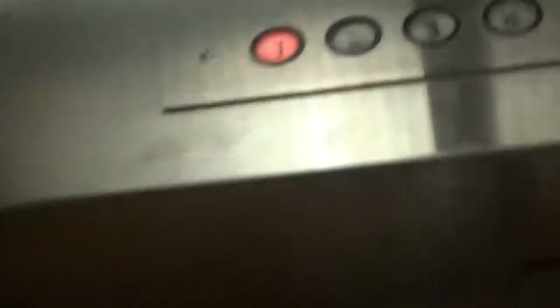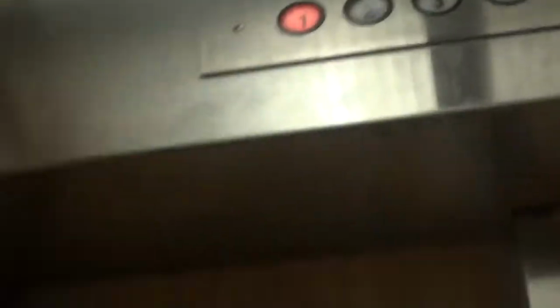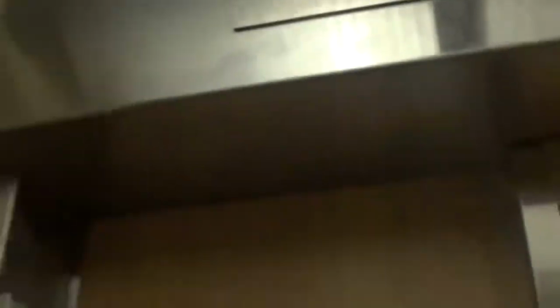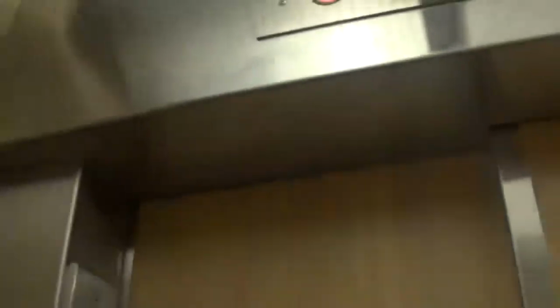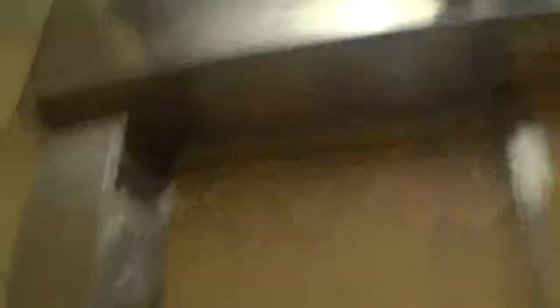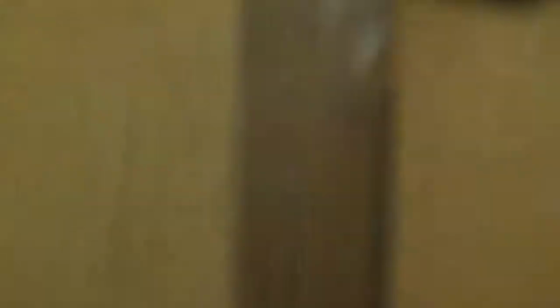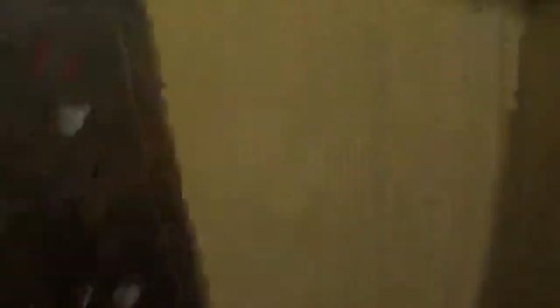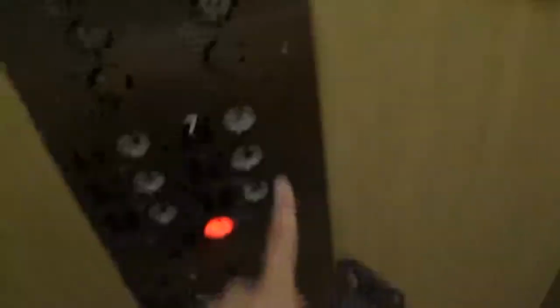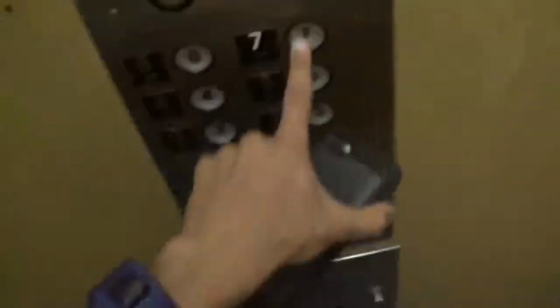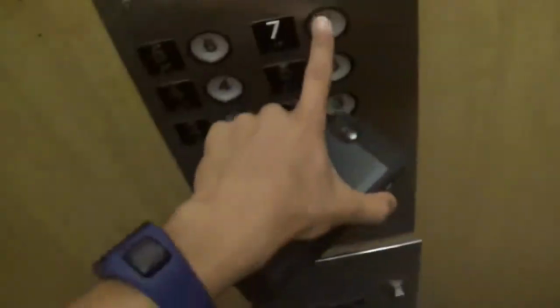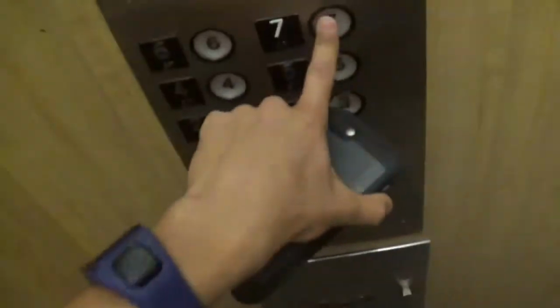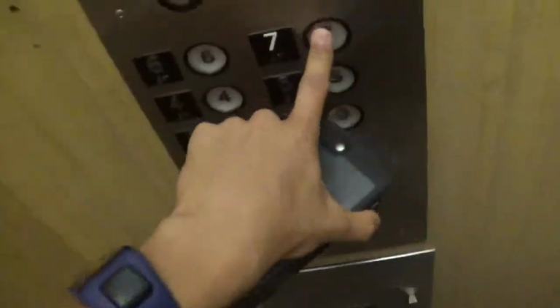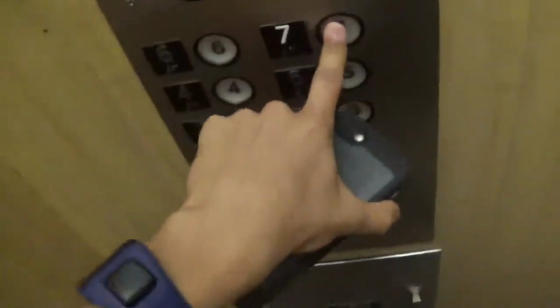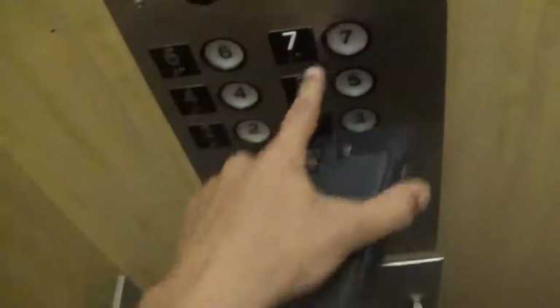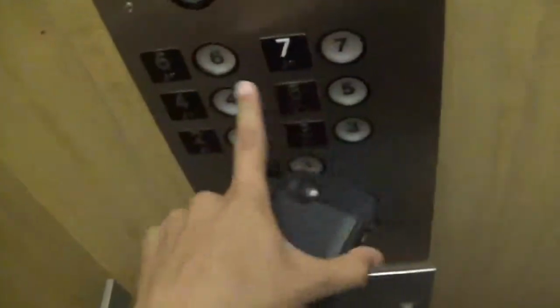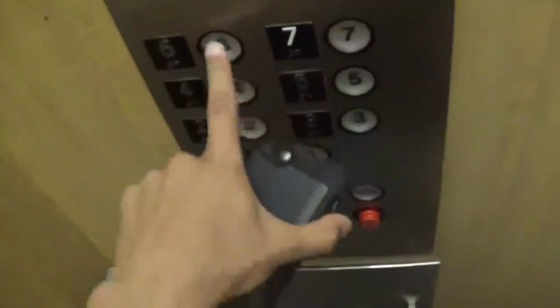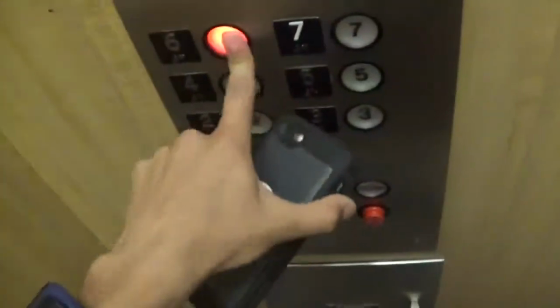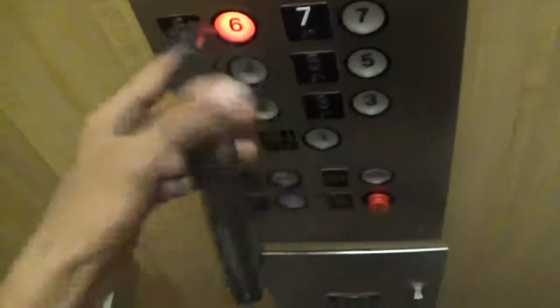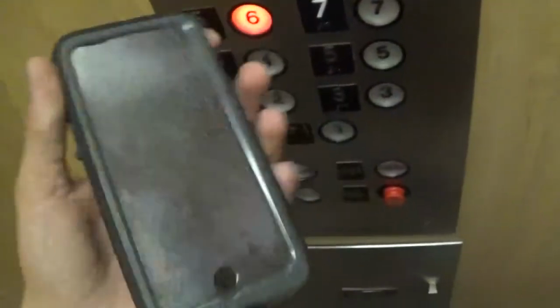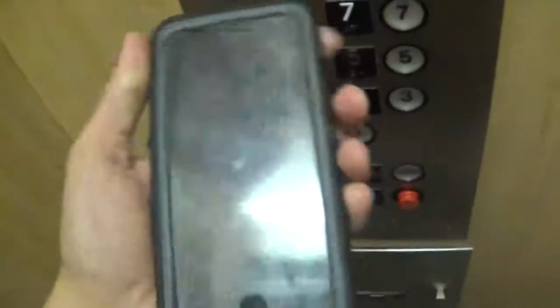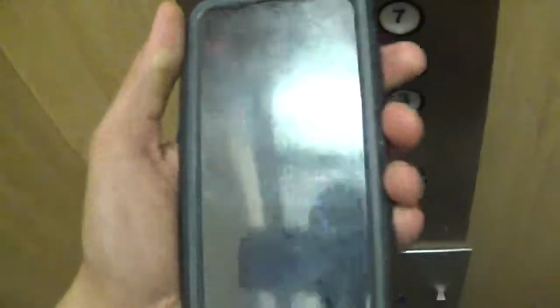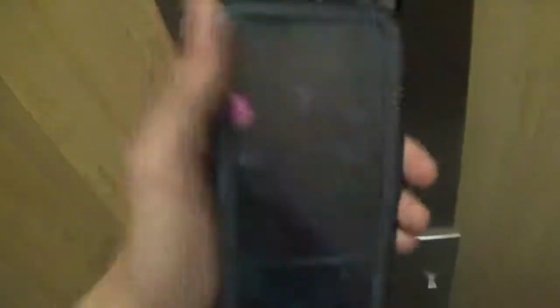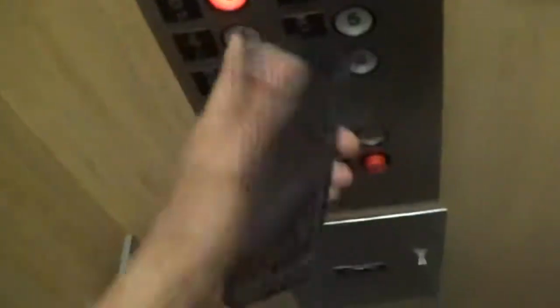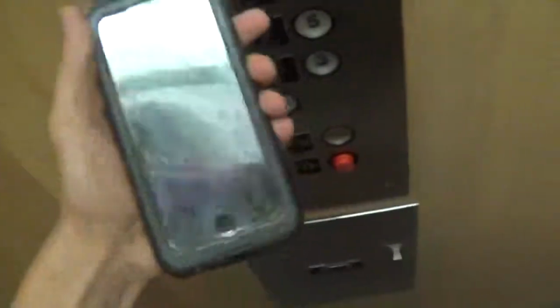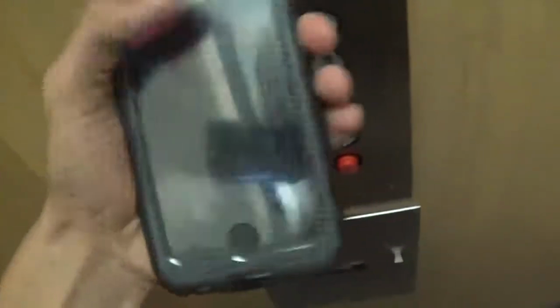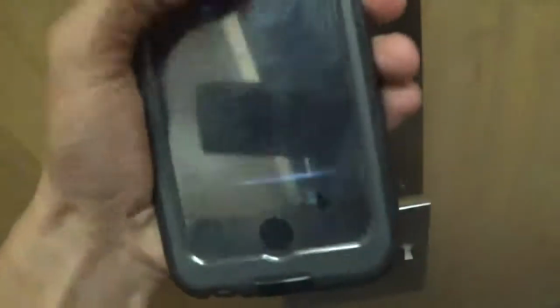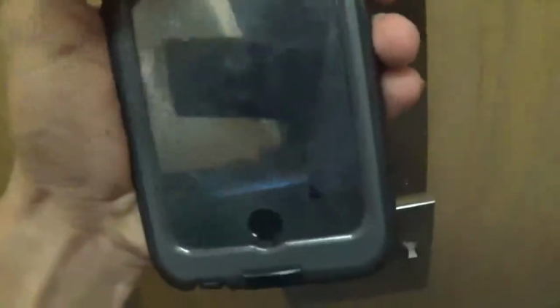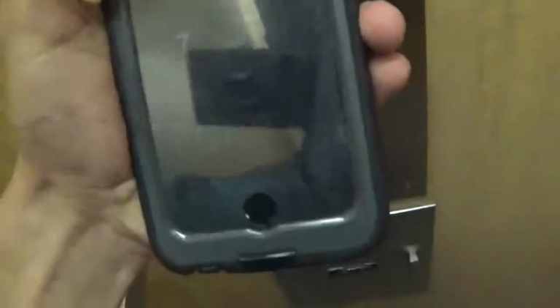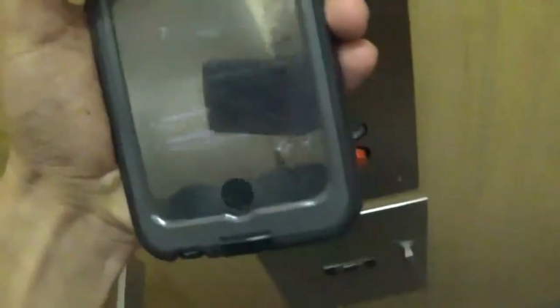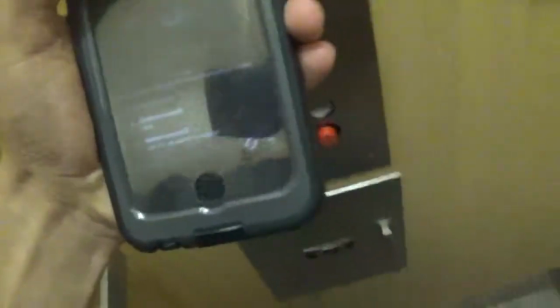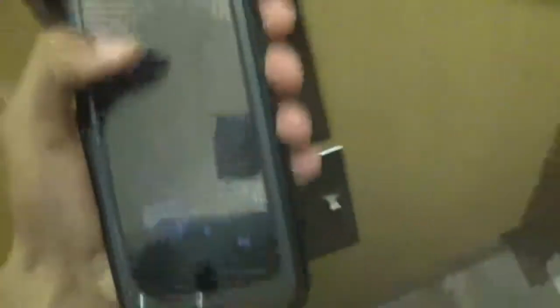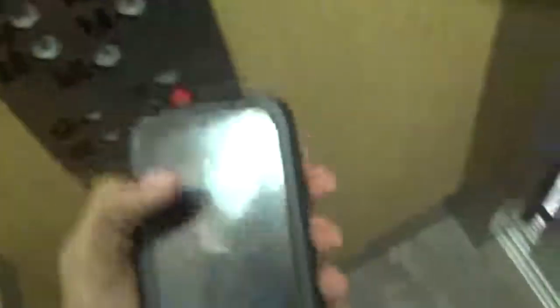We are at one. Seven is locked, it's the penthouse. We're going to go back up to six. I'm also on Instagram Live right now.